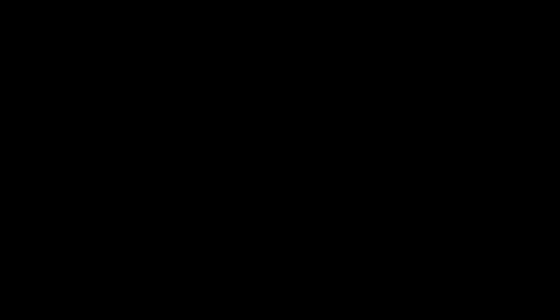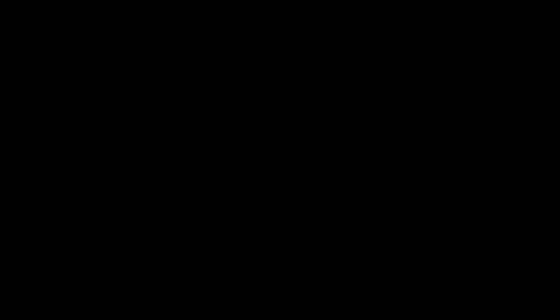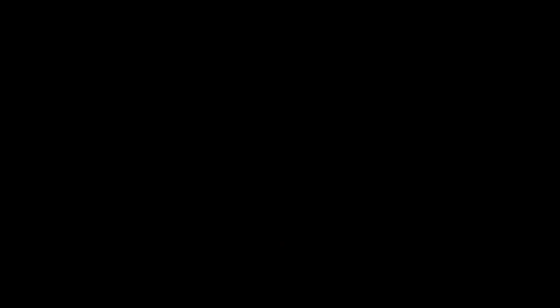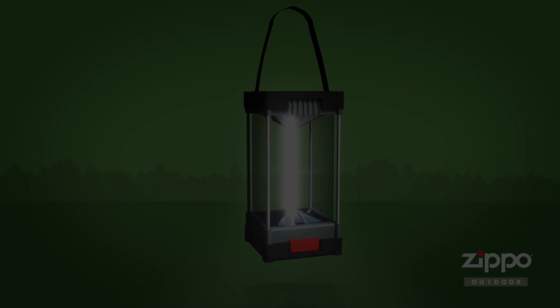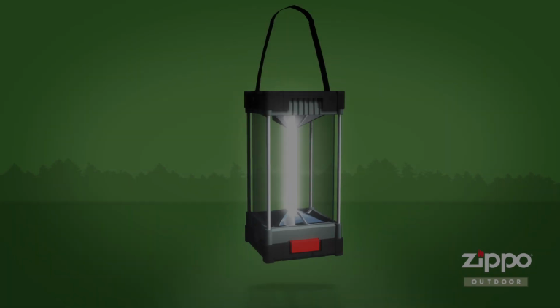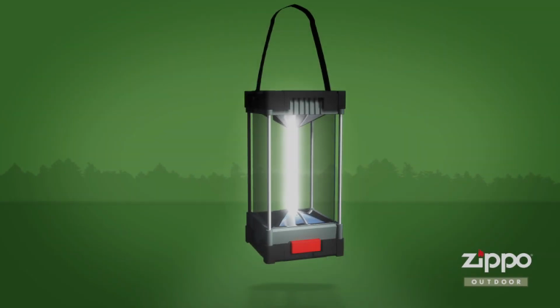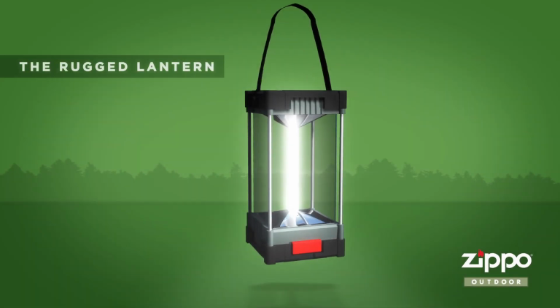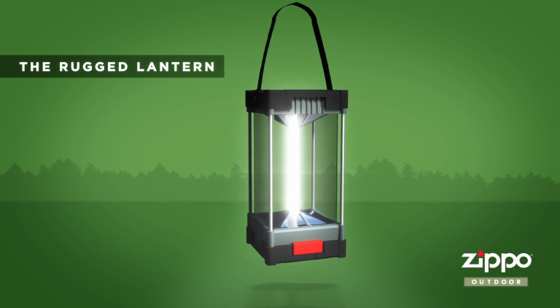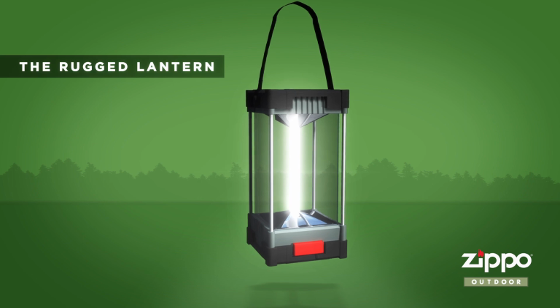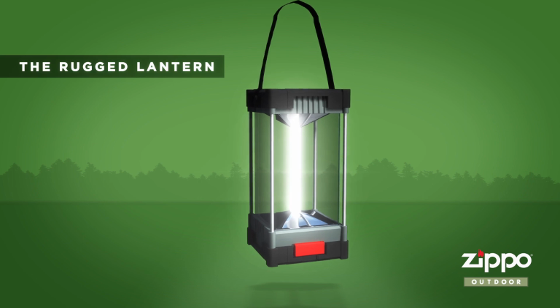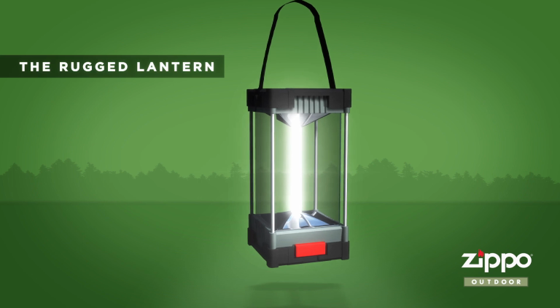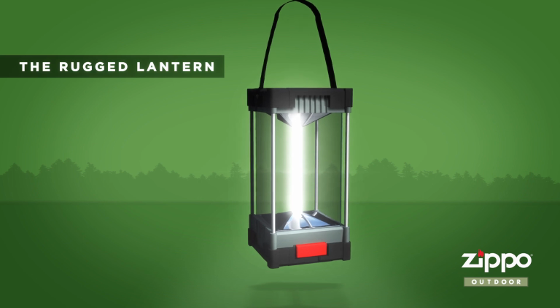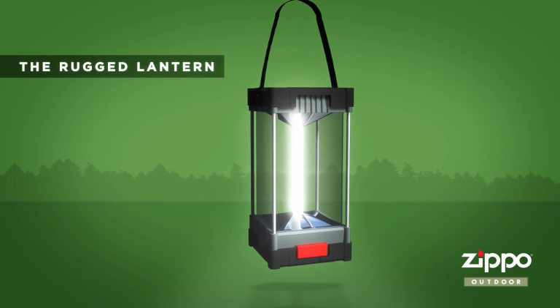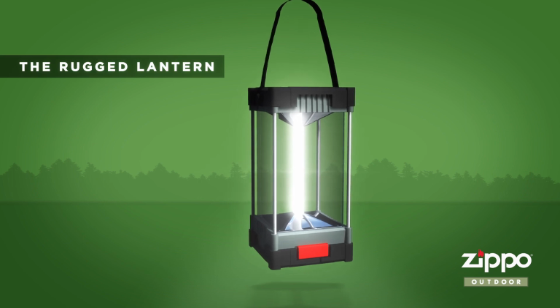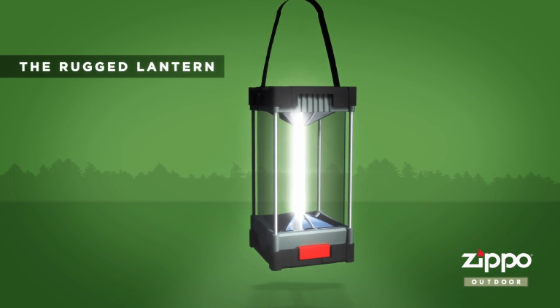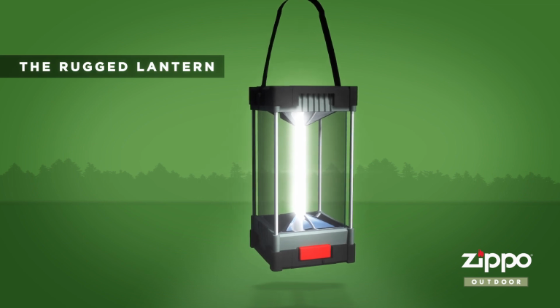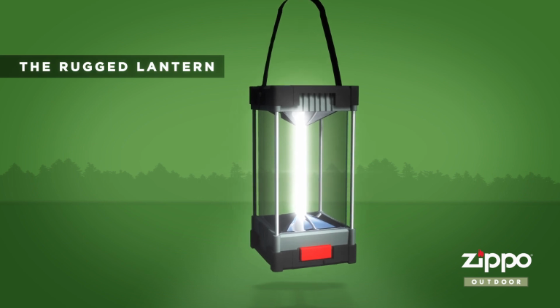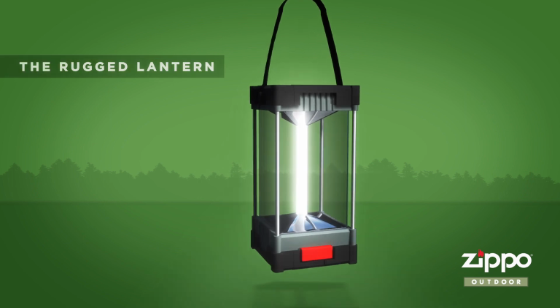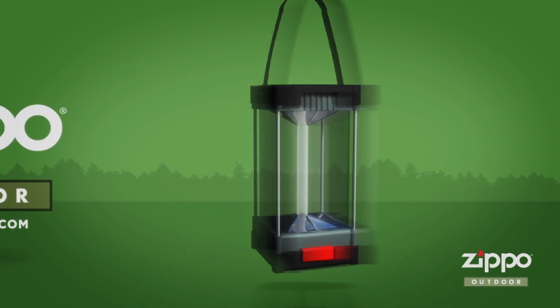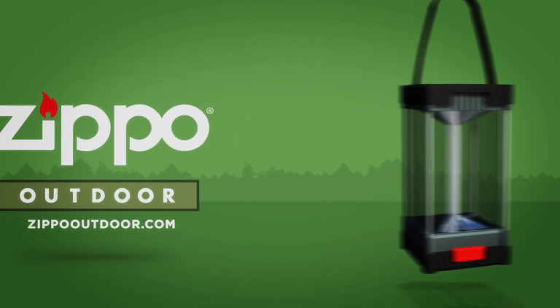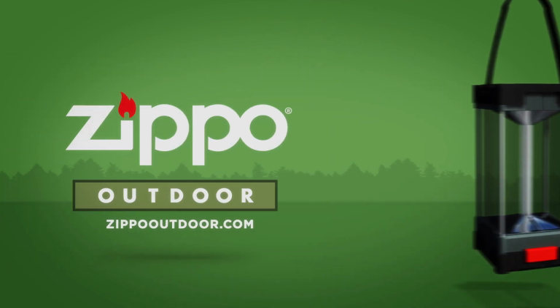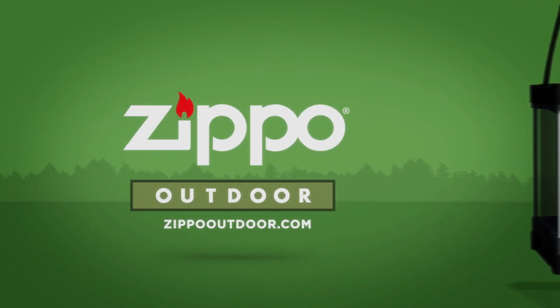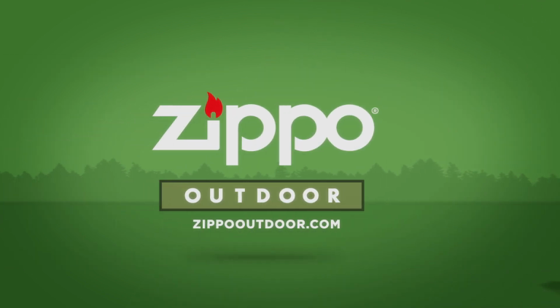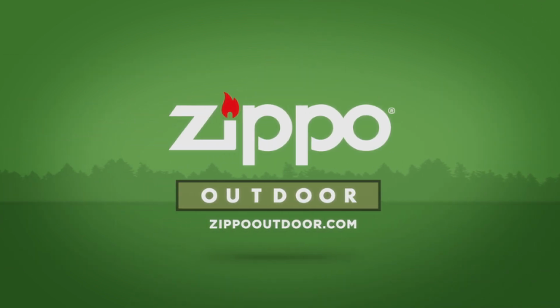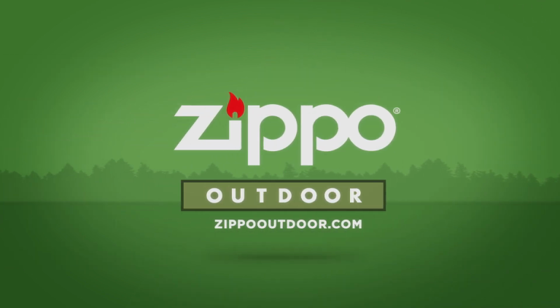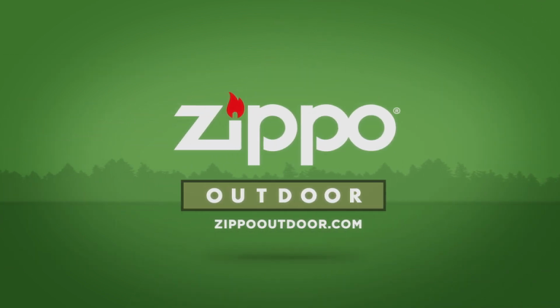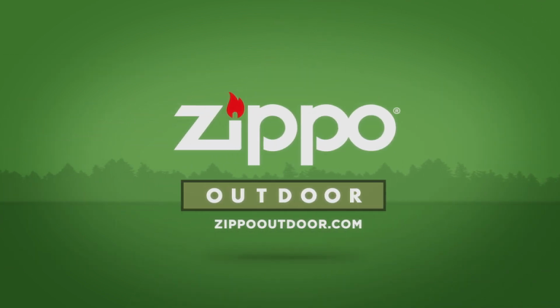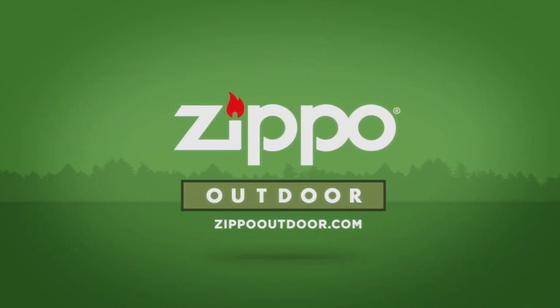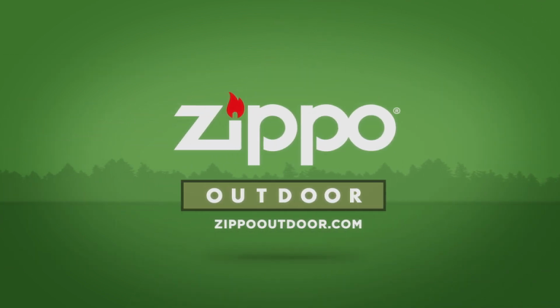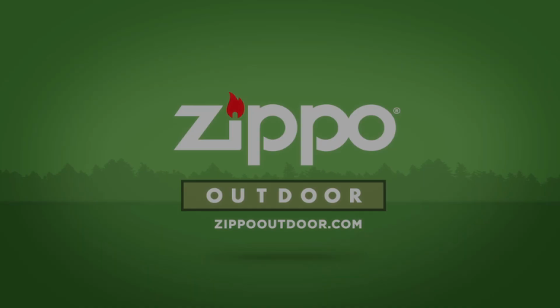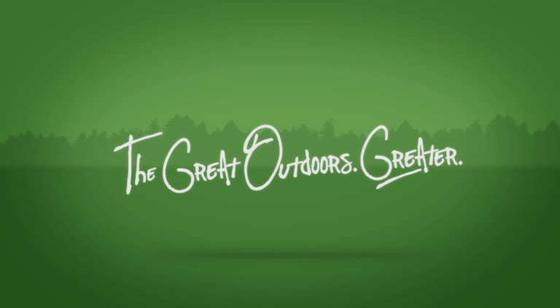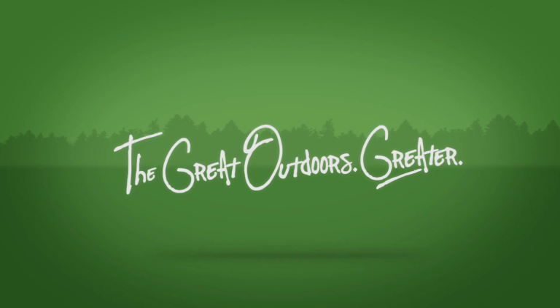This 50 Campfires segment is brought to you by the Rugged Lantern from Zippo Outdoor.